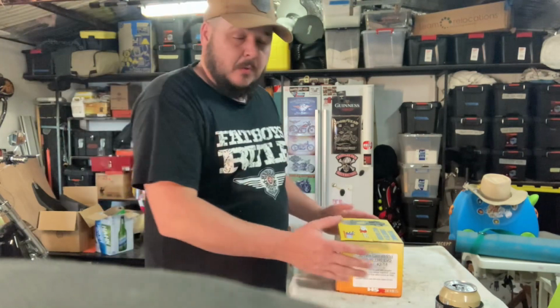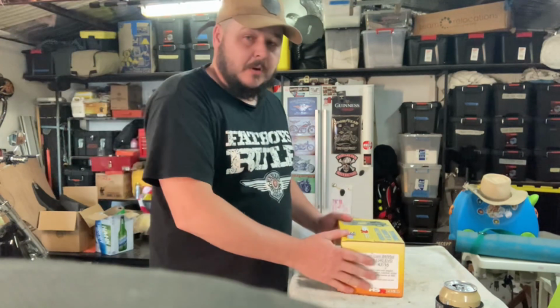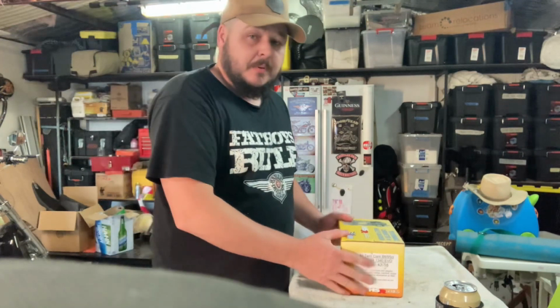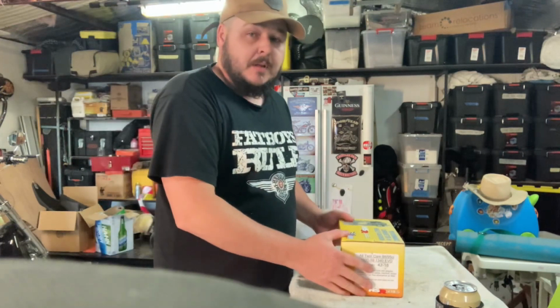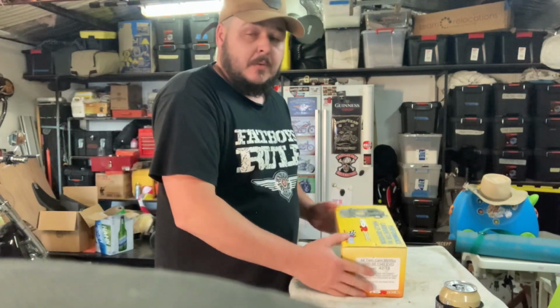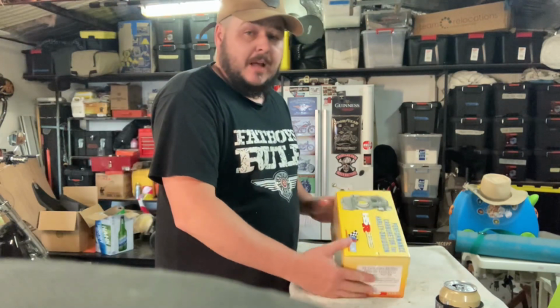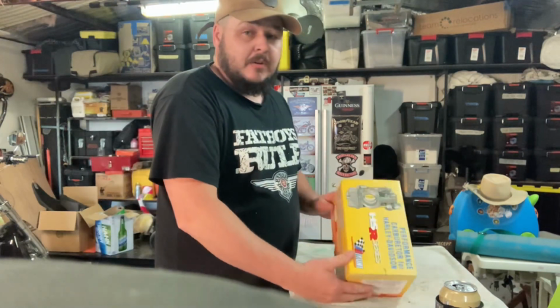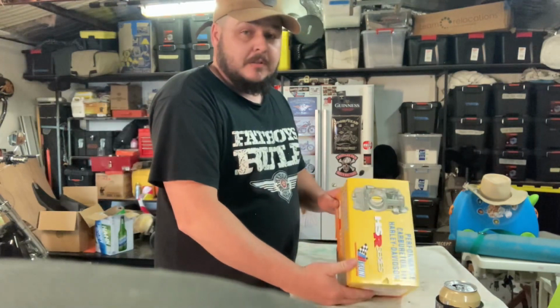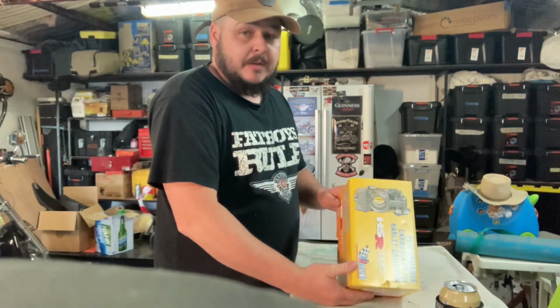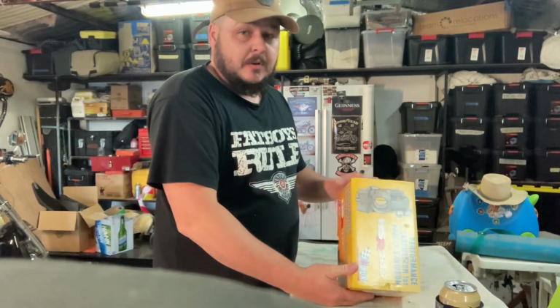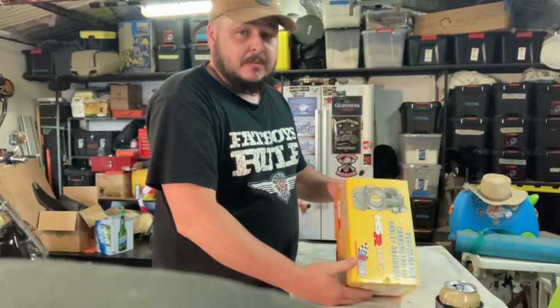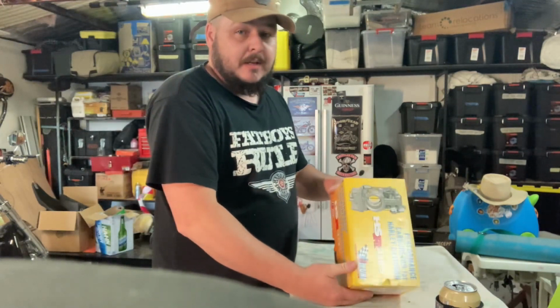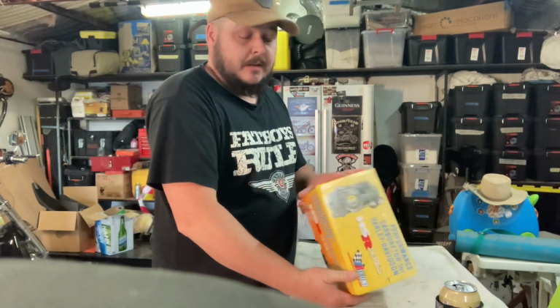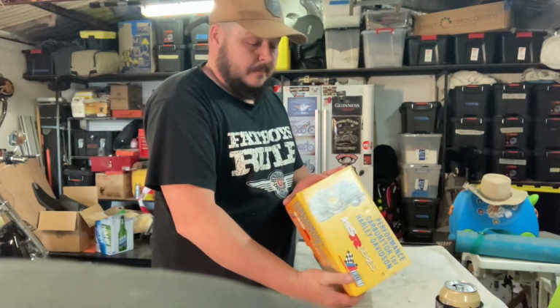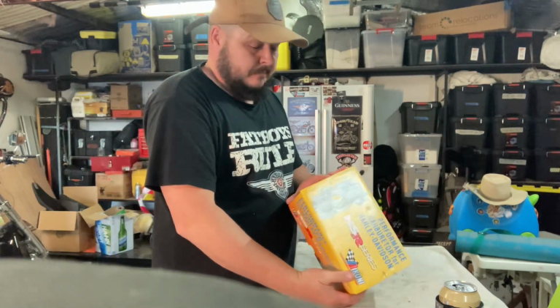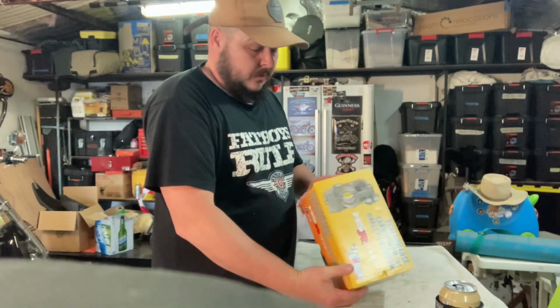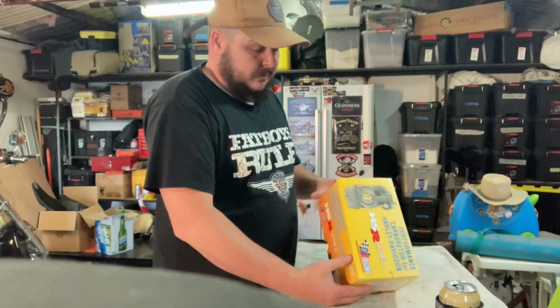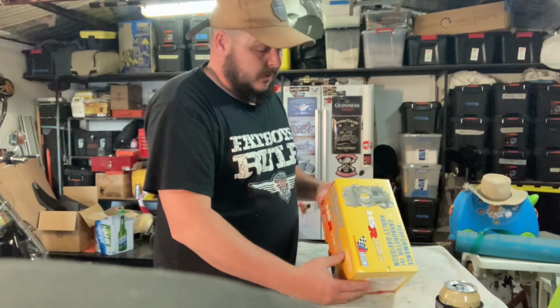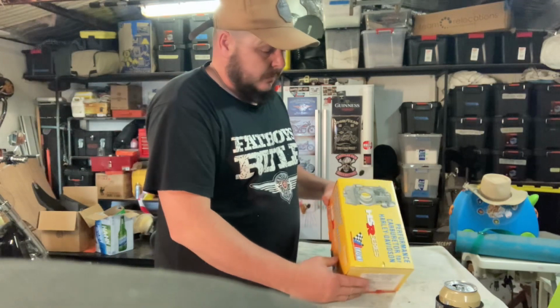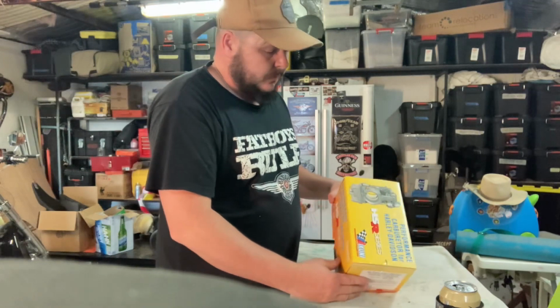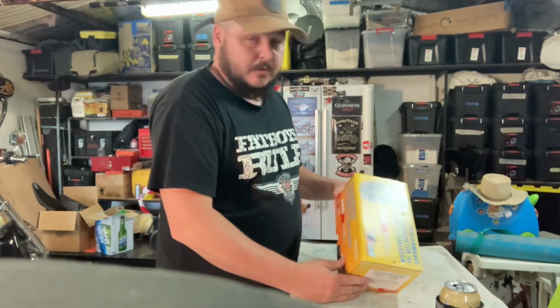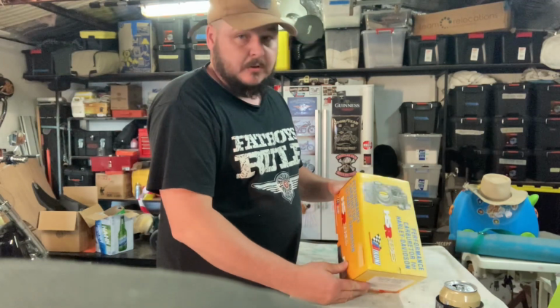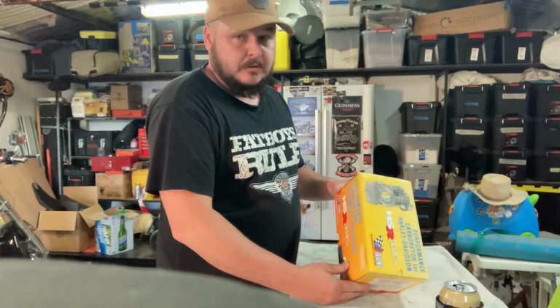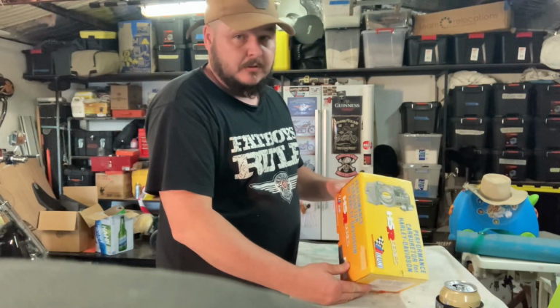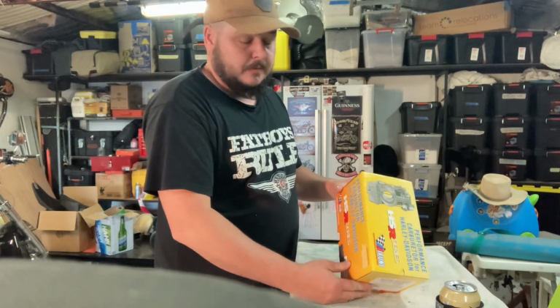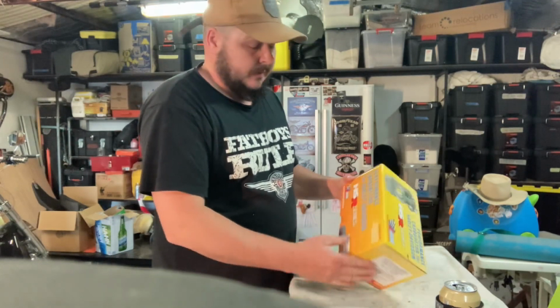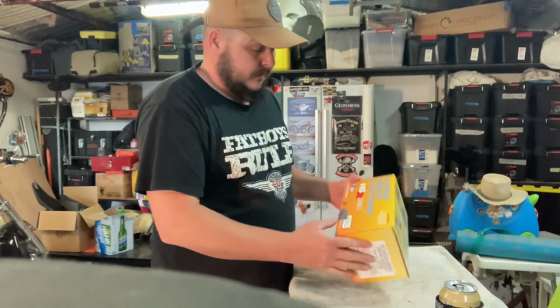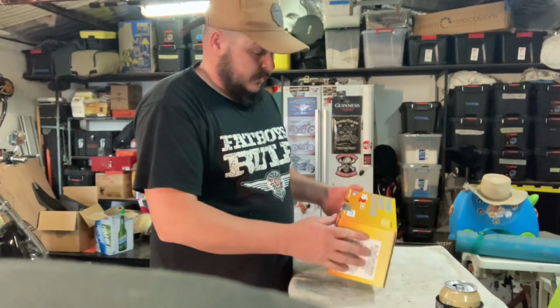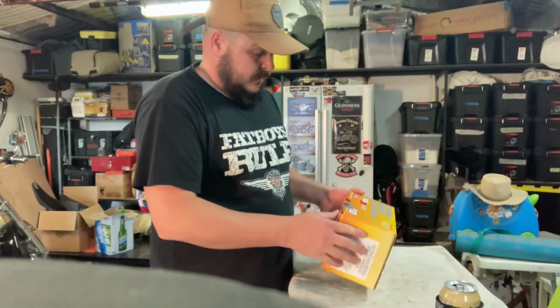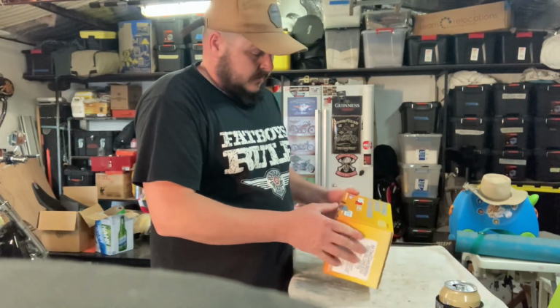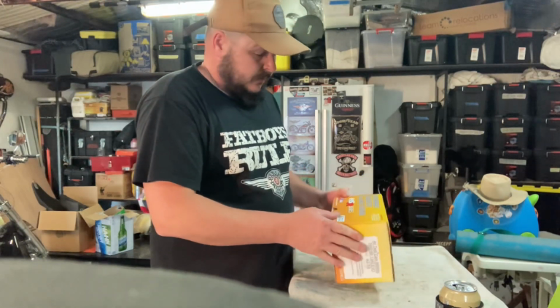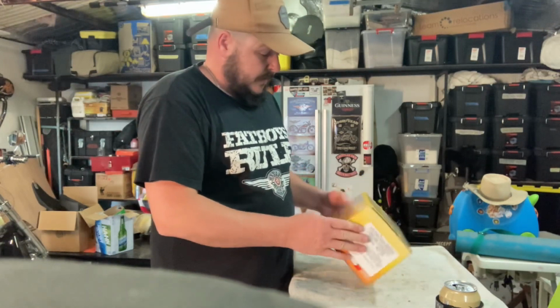We'll open it up and have a look to see what it comes with - what instructions and stuff - and we'll go from there.